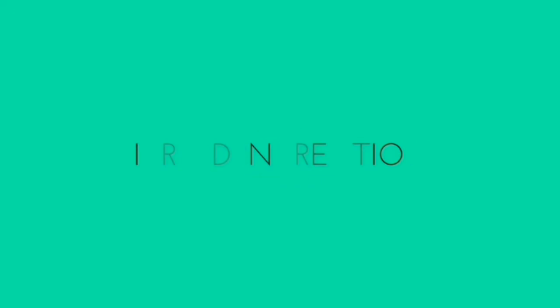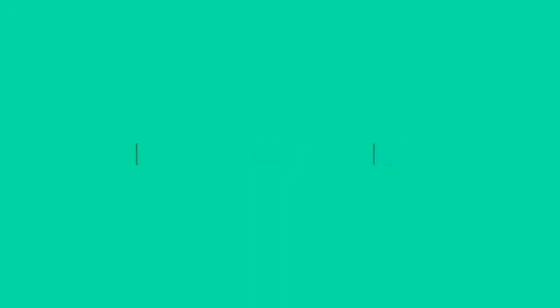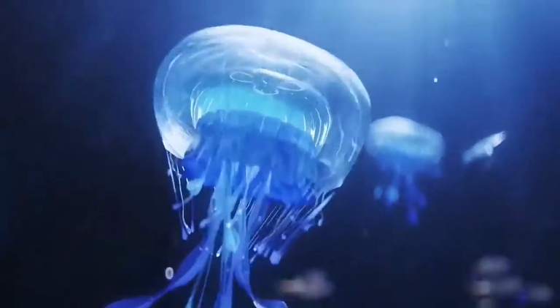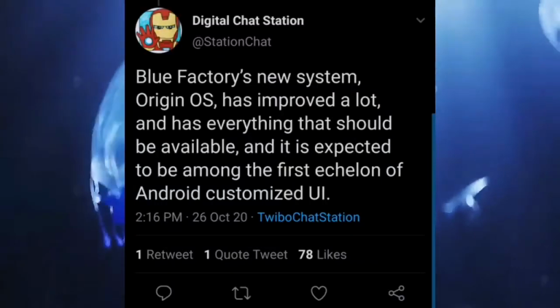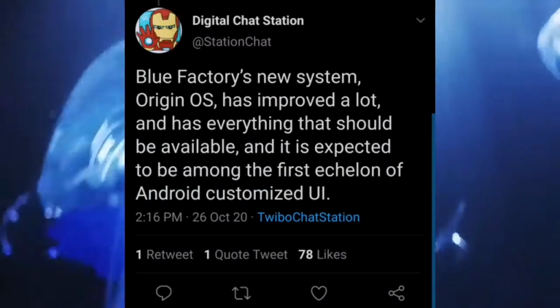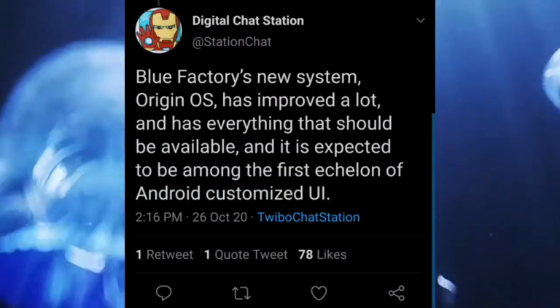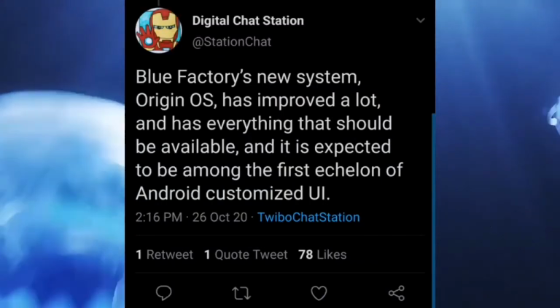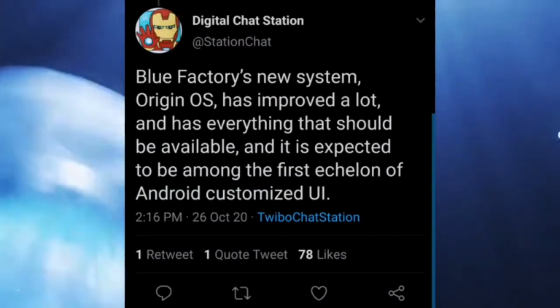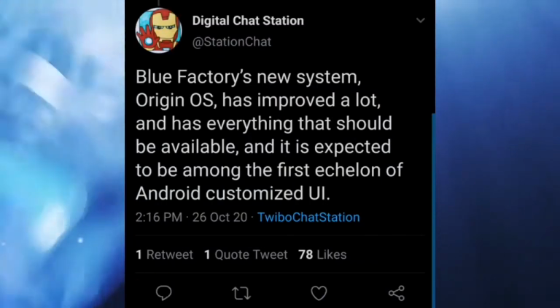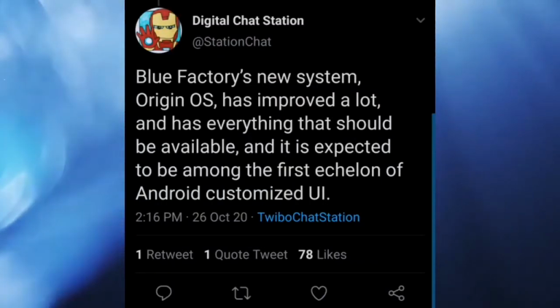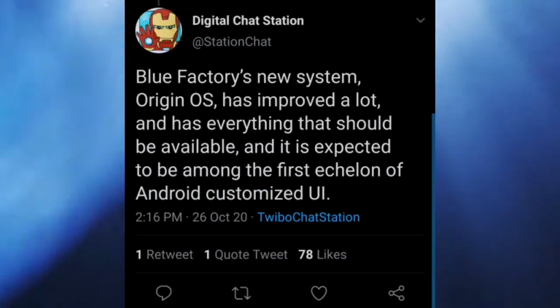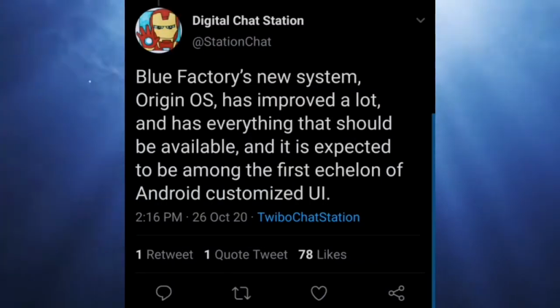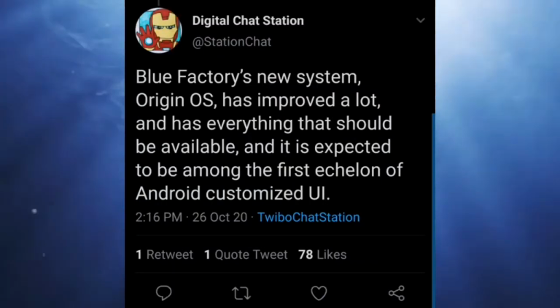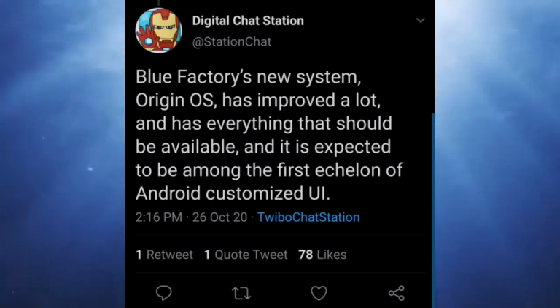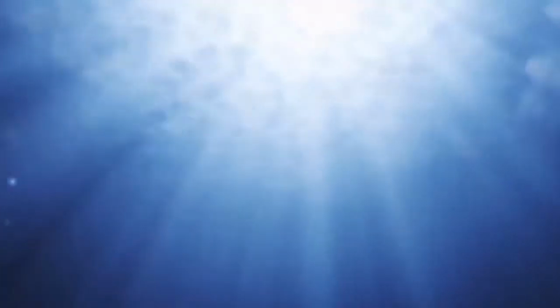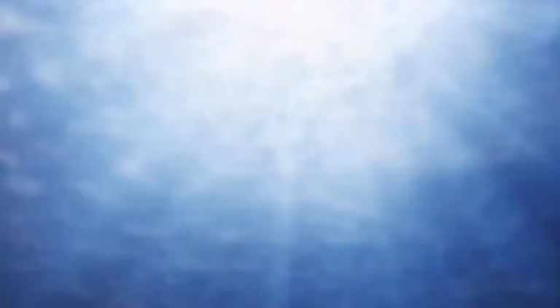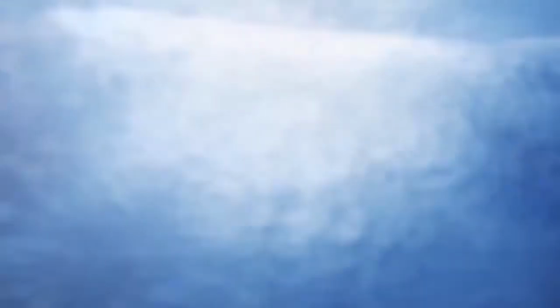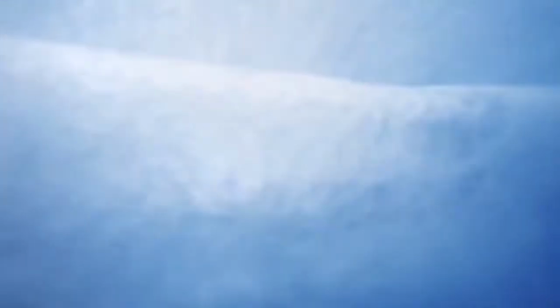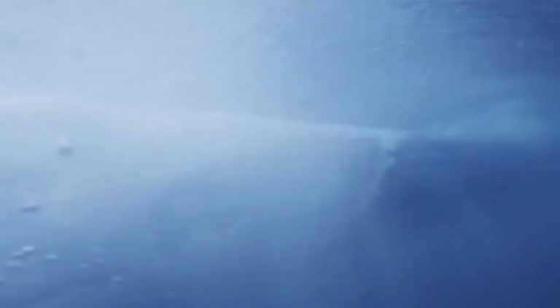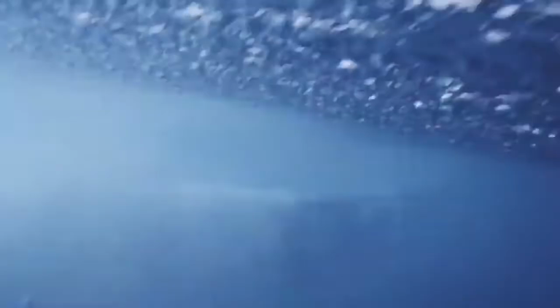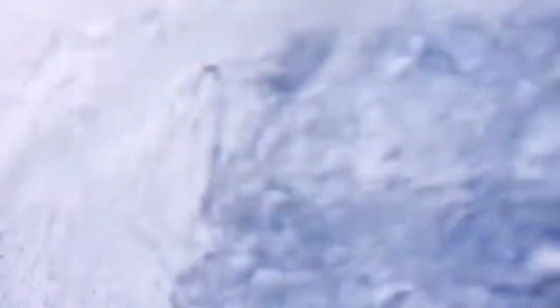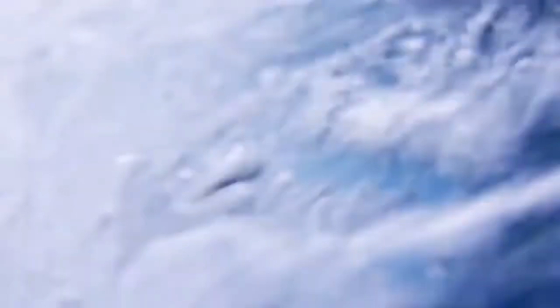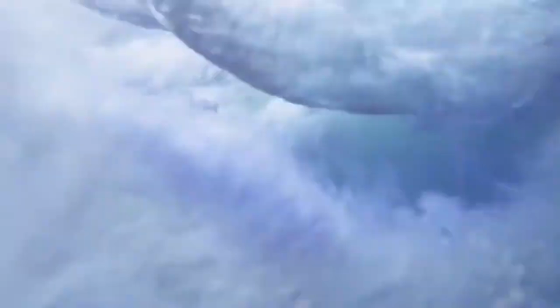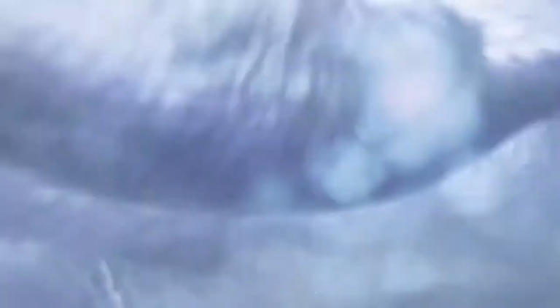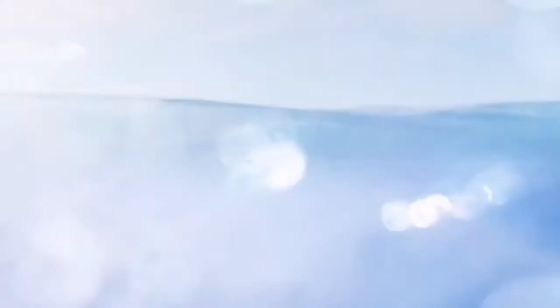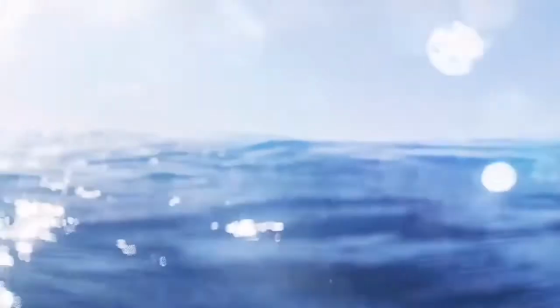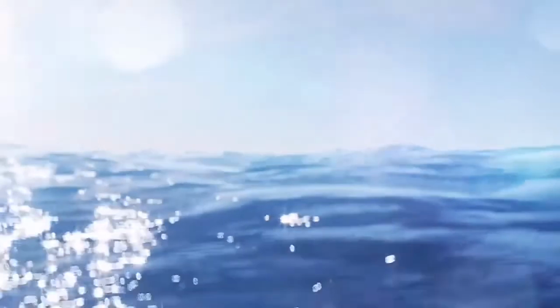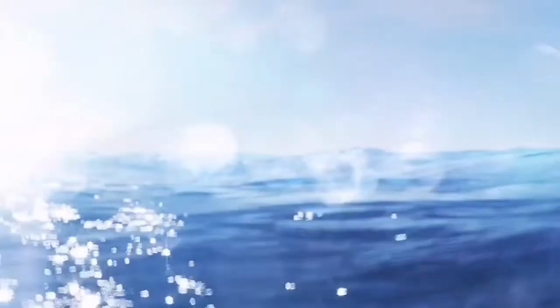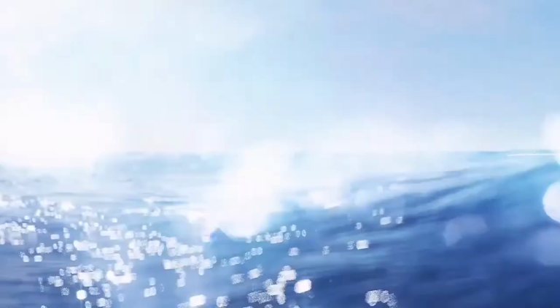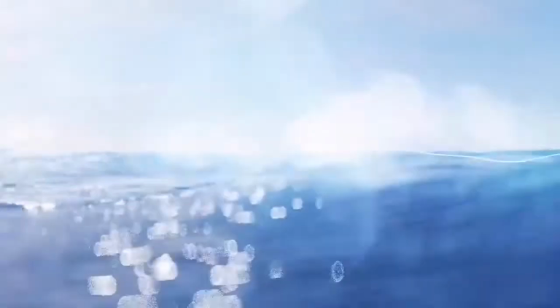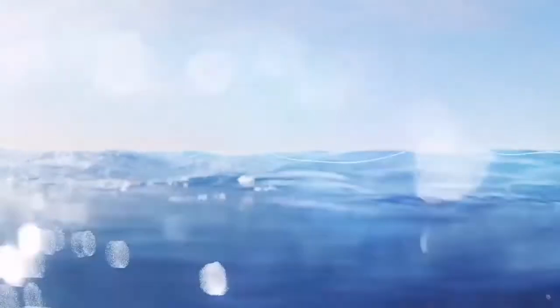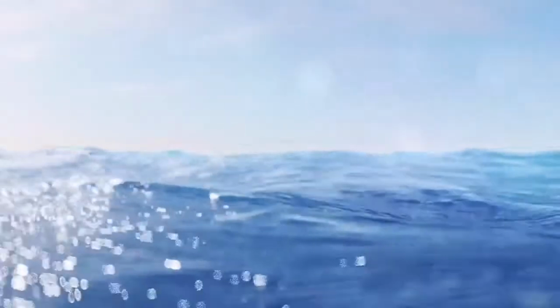As per Digital Chat Station, it was reported that Vivo is planning to replace its FunTouch OS with an all new OS named Origin OS.